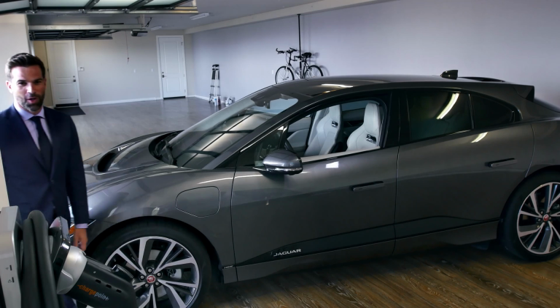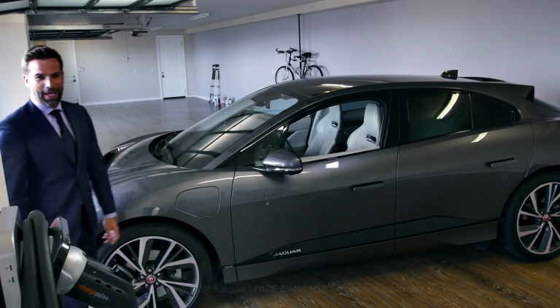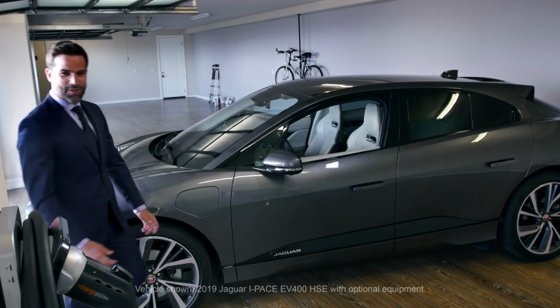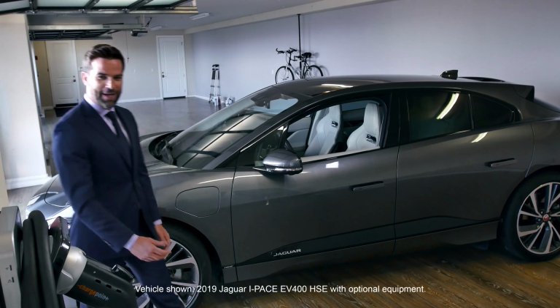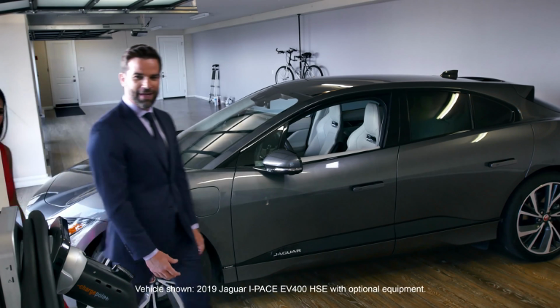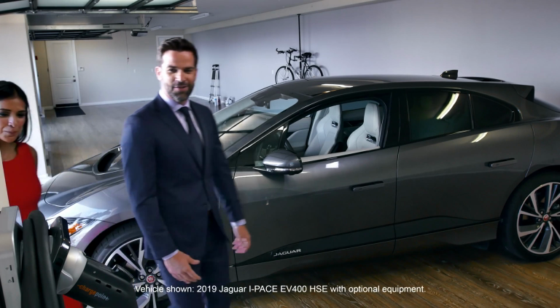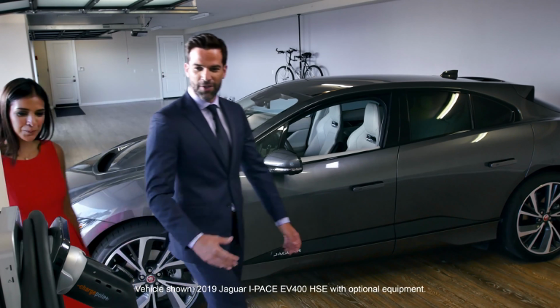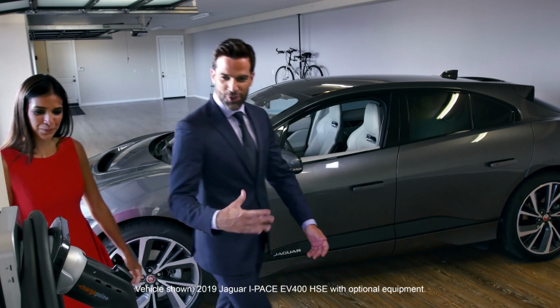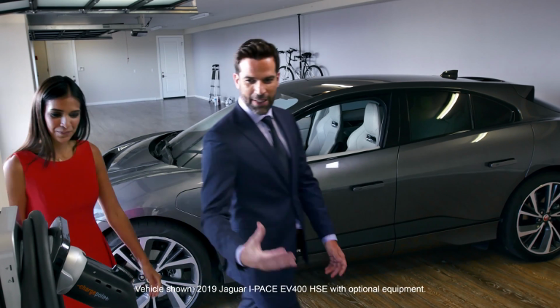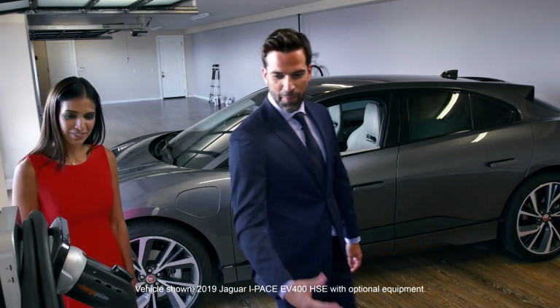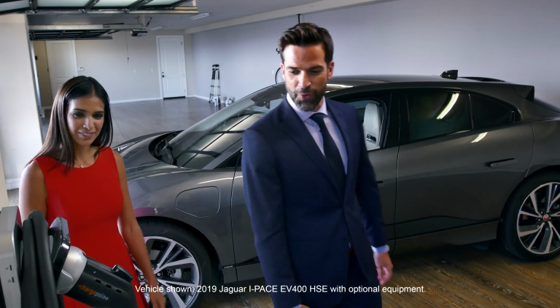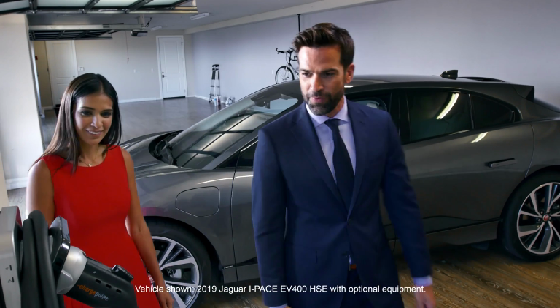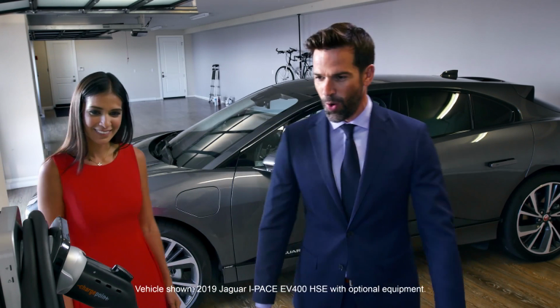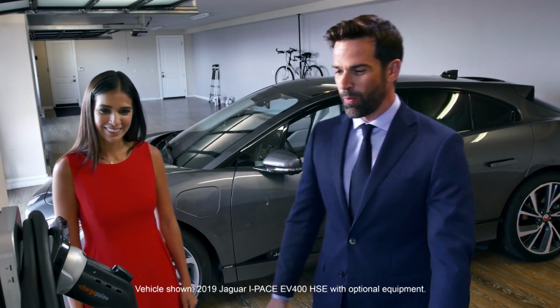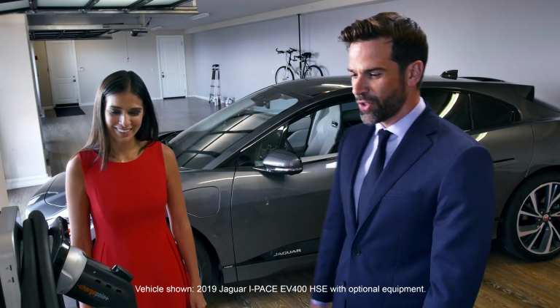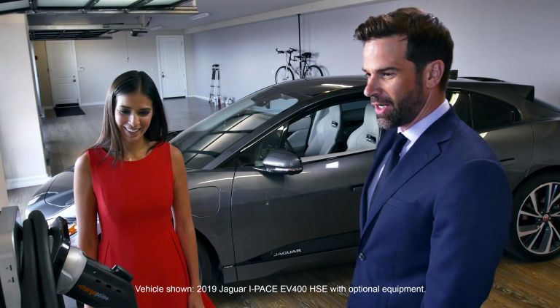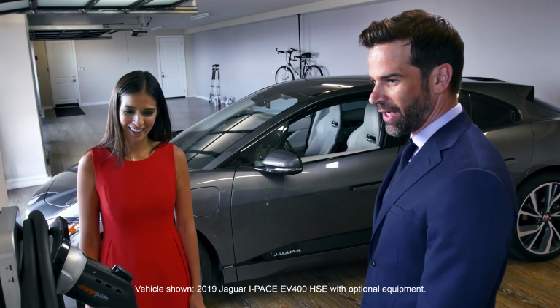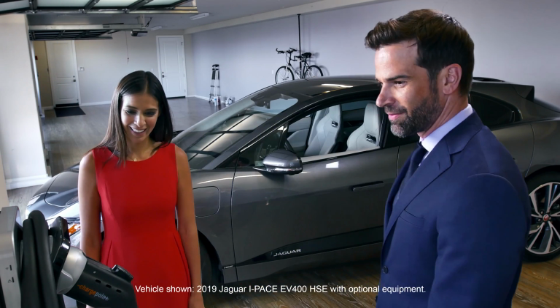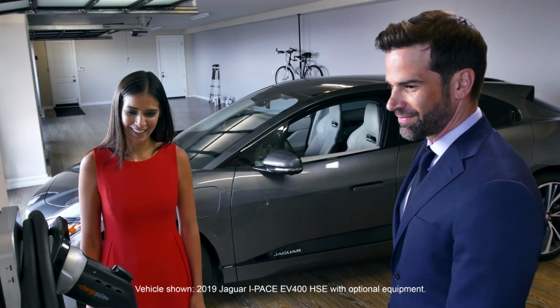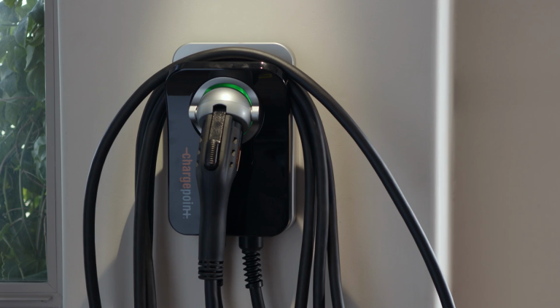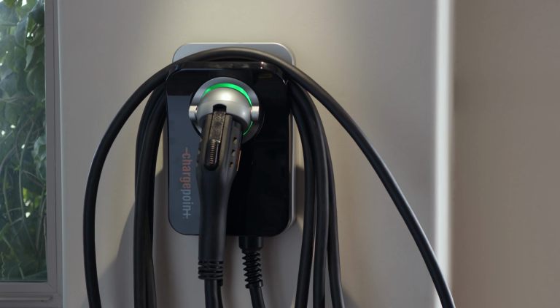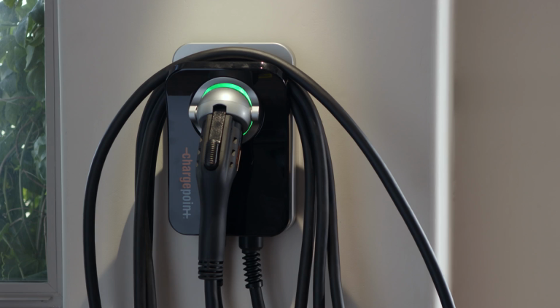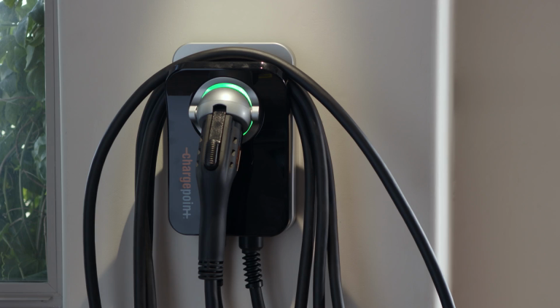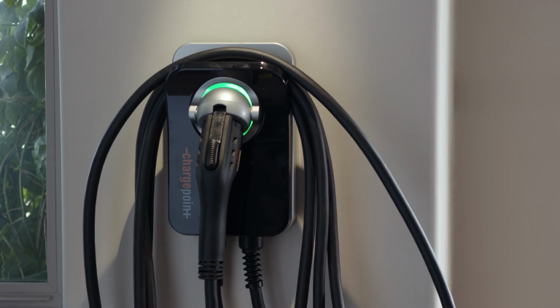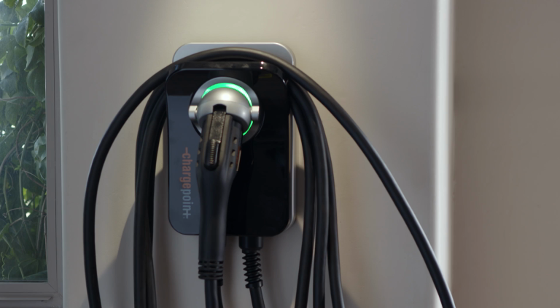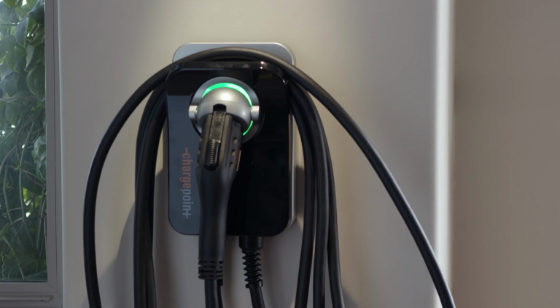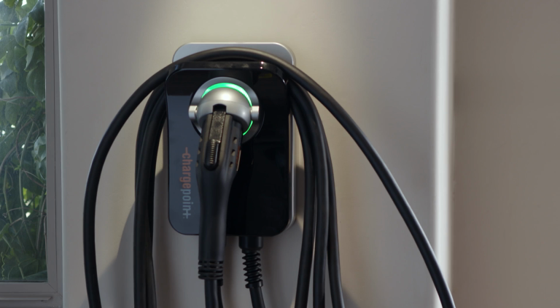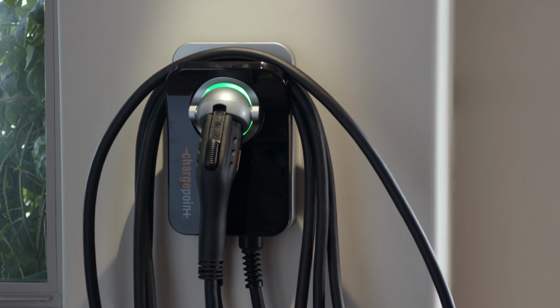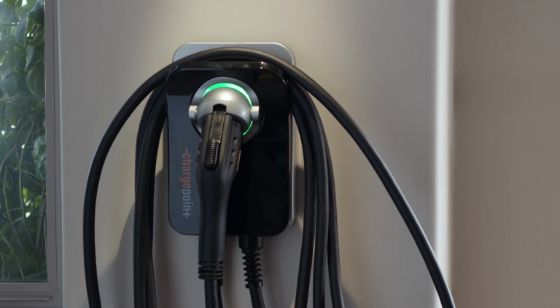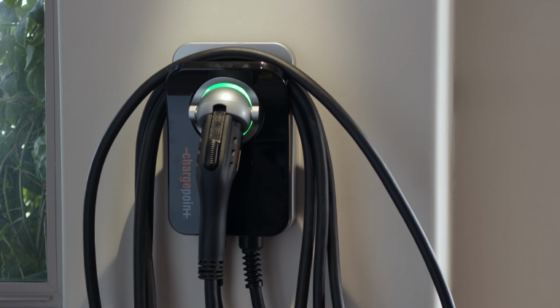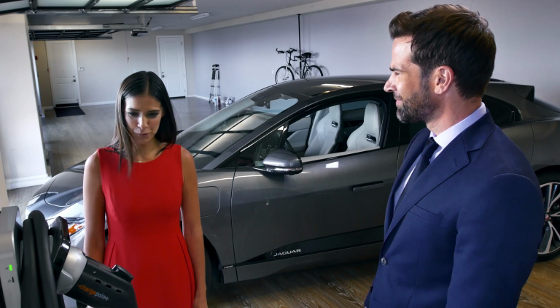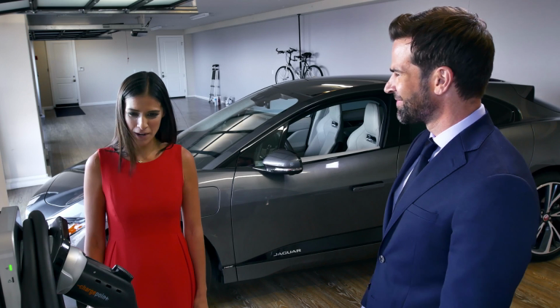So here it is, a Jaguar approved home charger. All ready to go. It looks great.